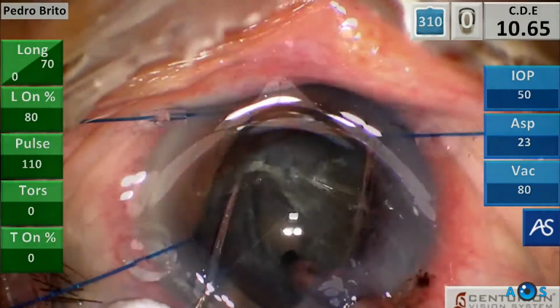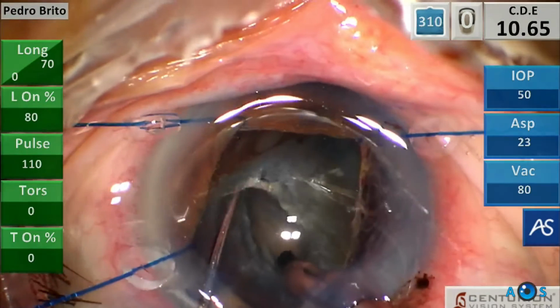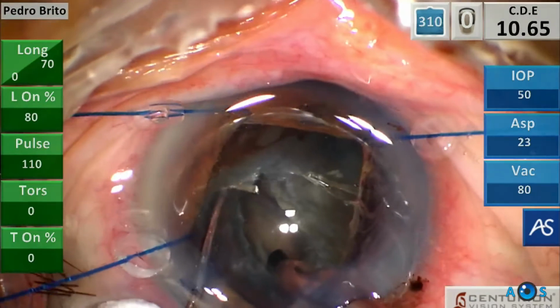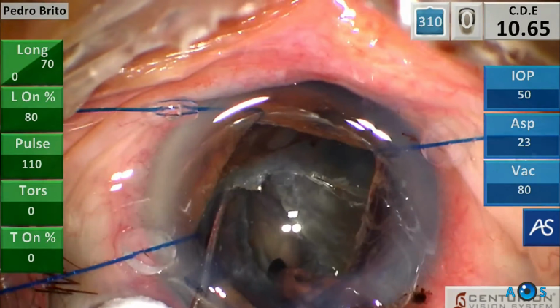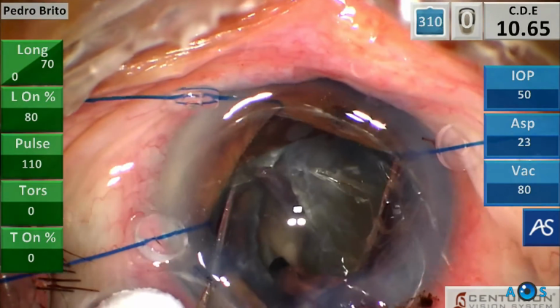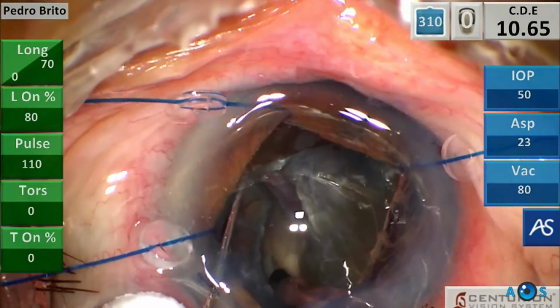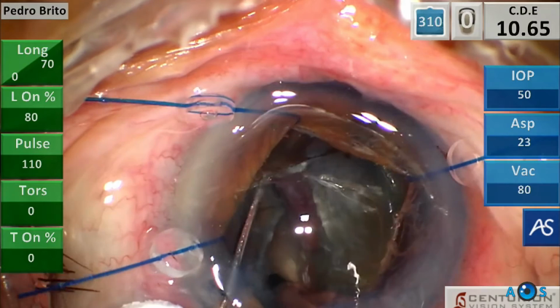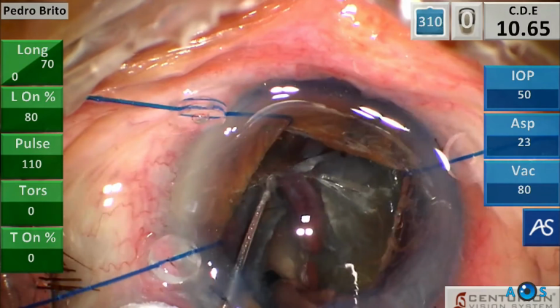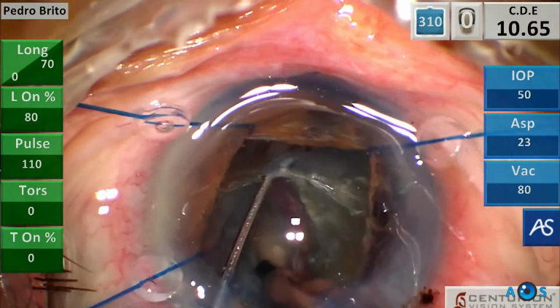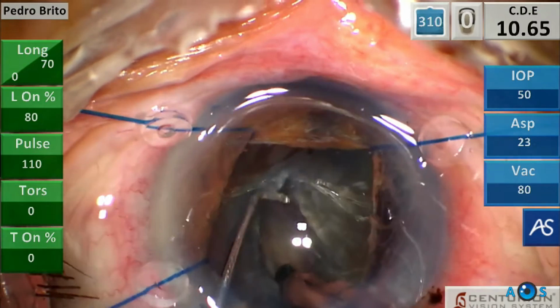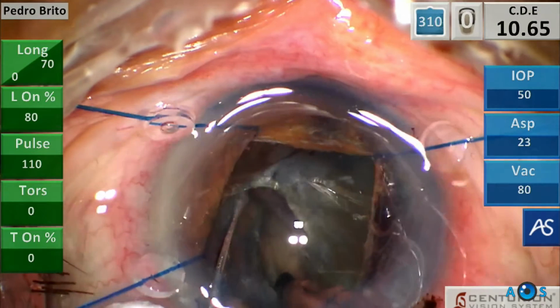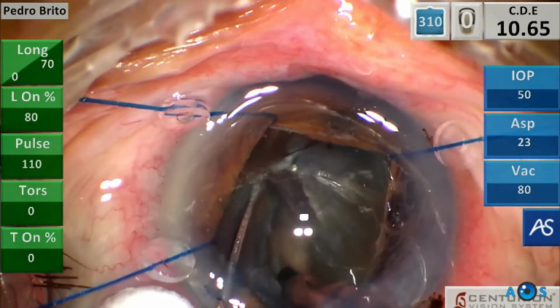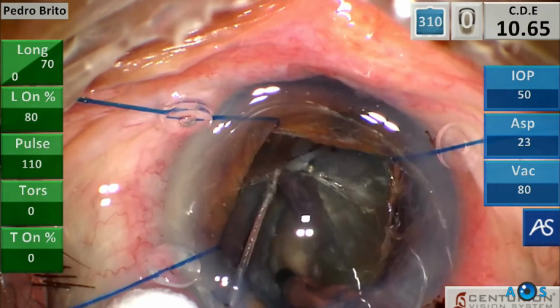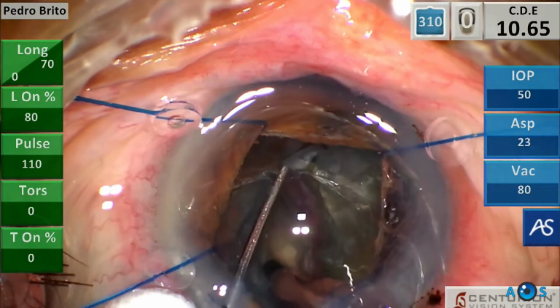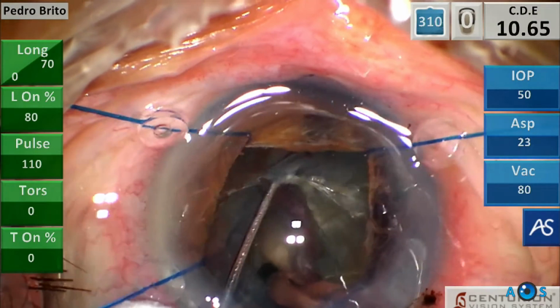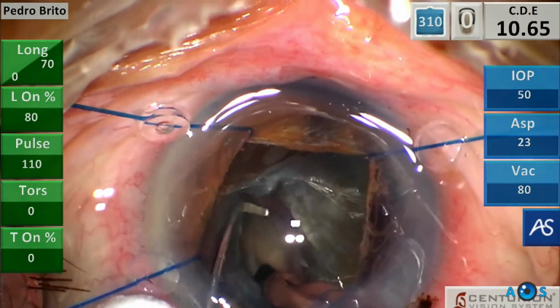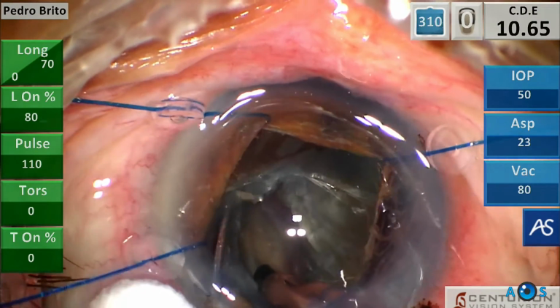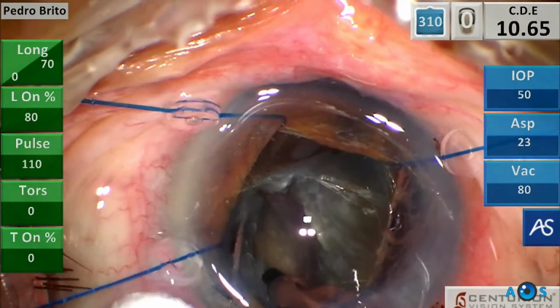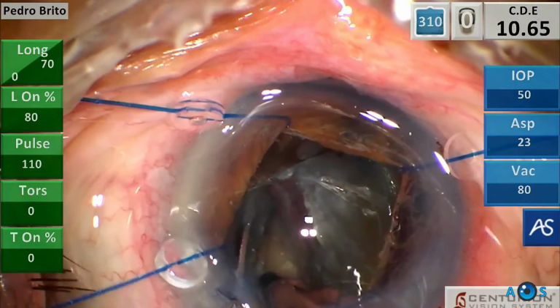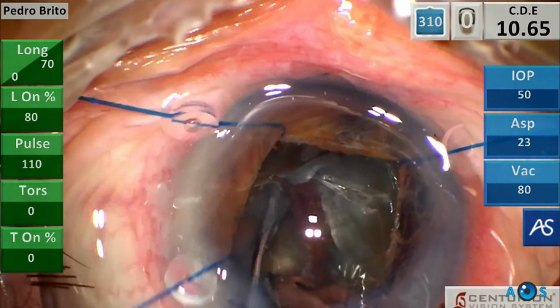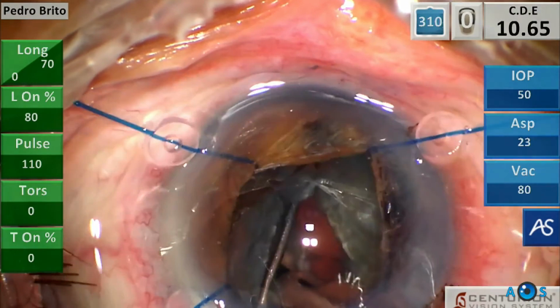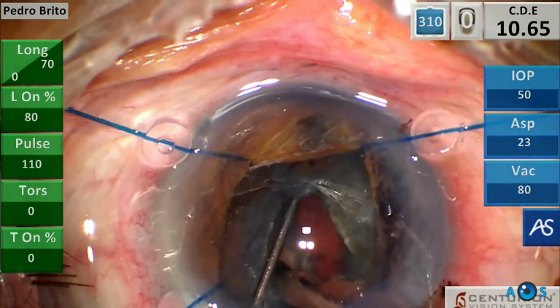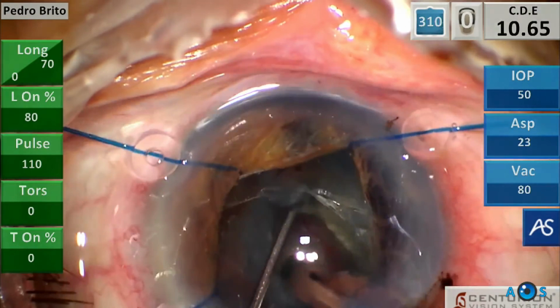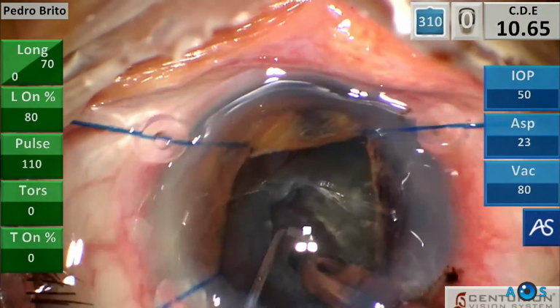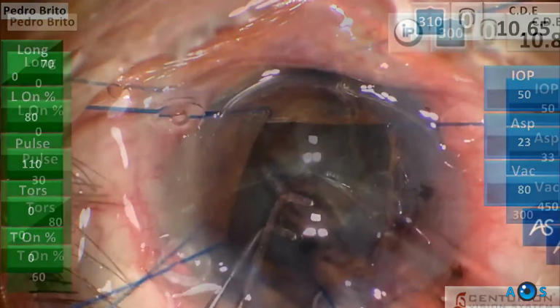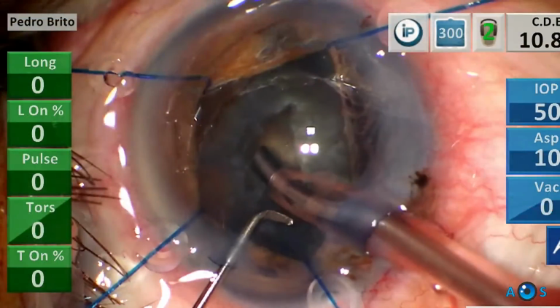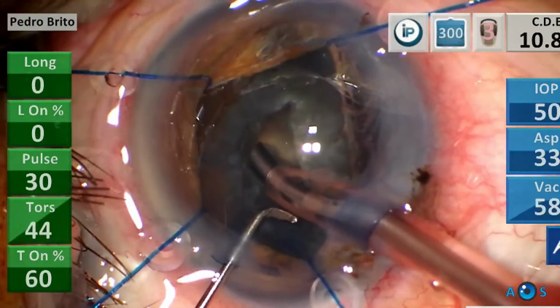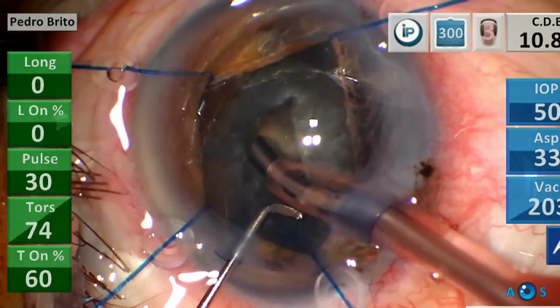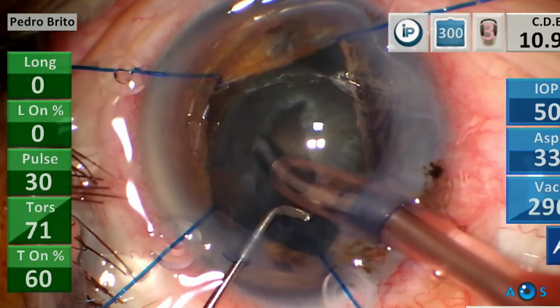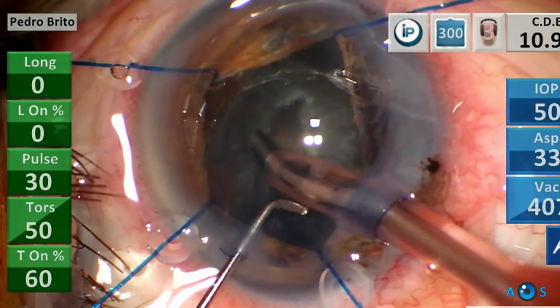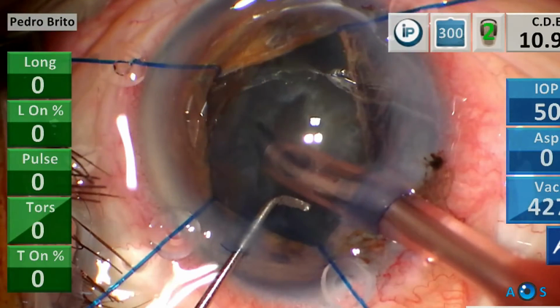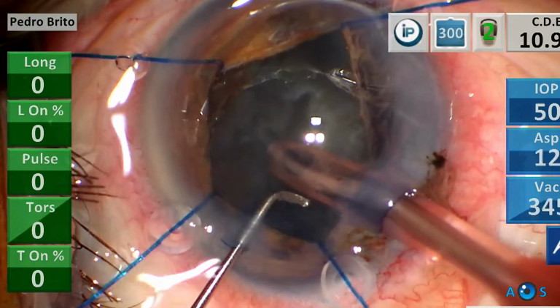A successful split is achieved. Now using high vacuum, the HEMI flip technique can be used to bring the hemi nucleus part to the center for emulsification.